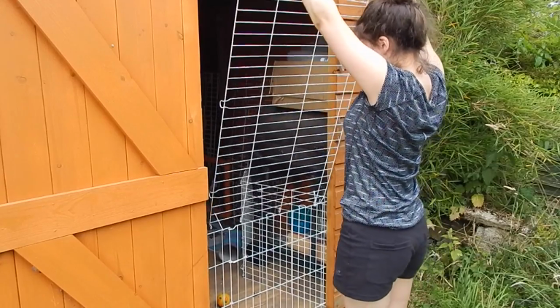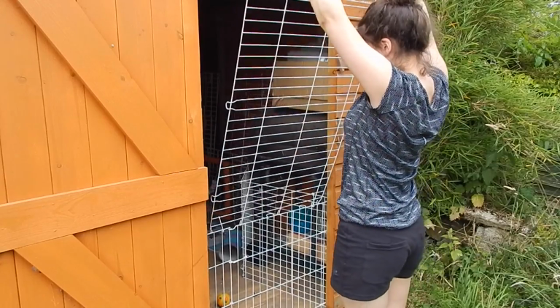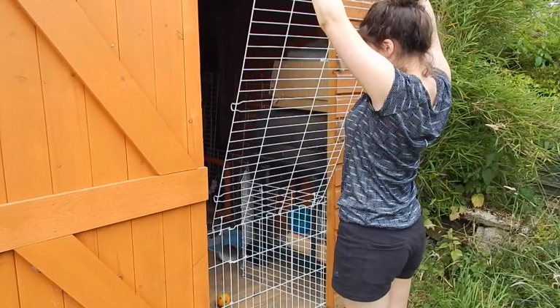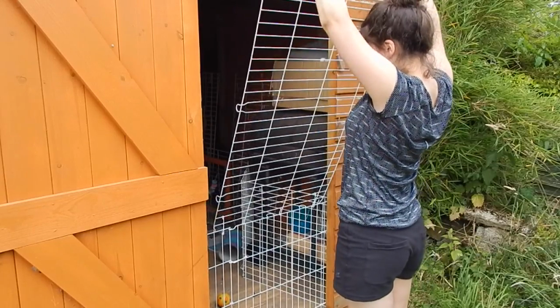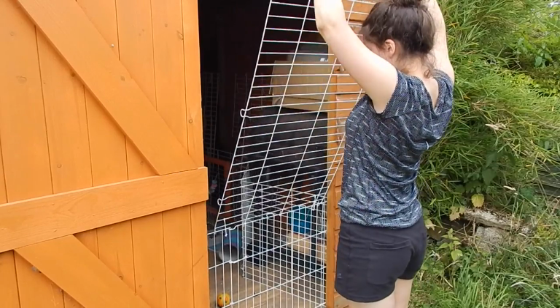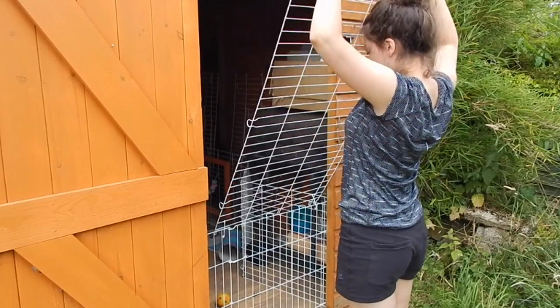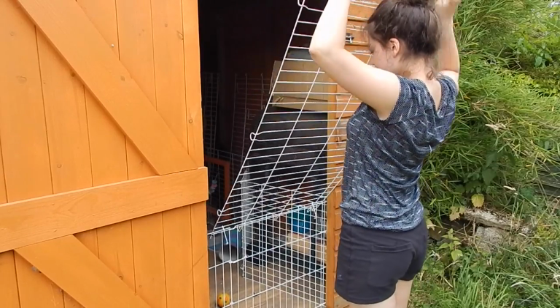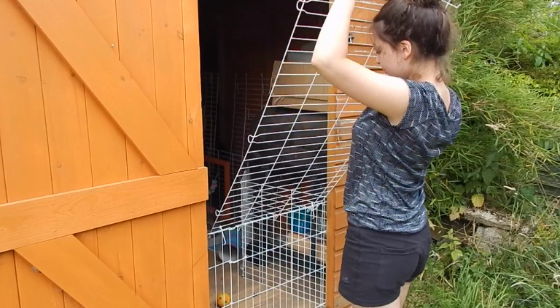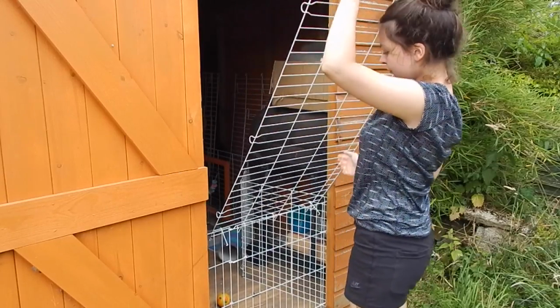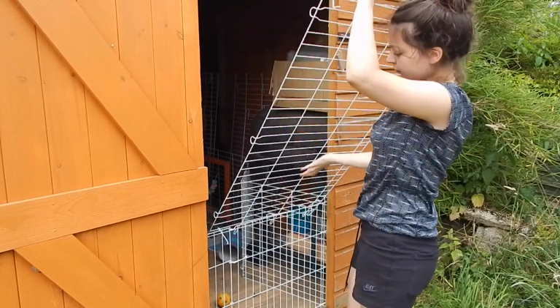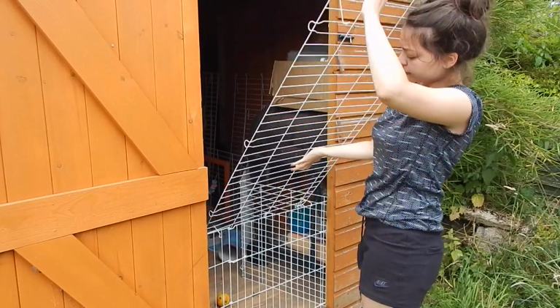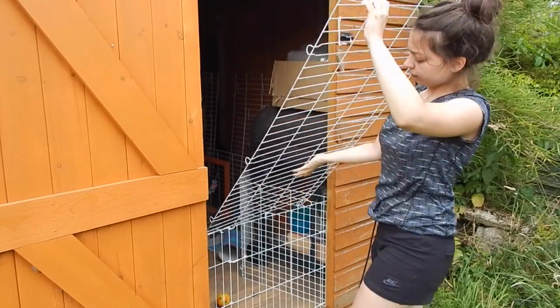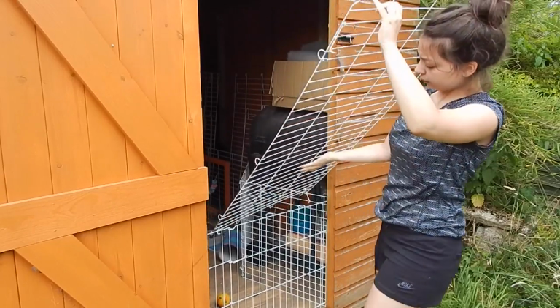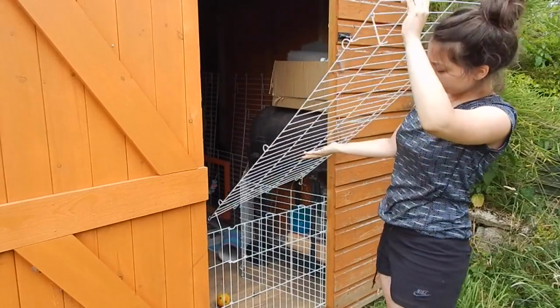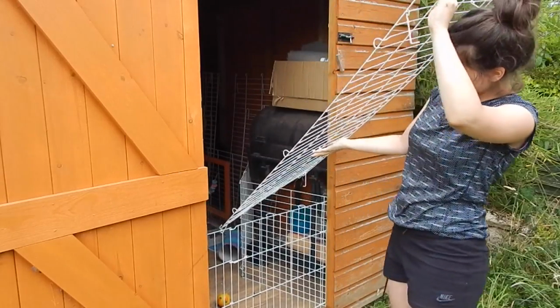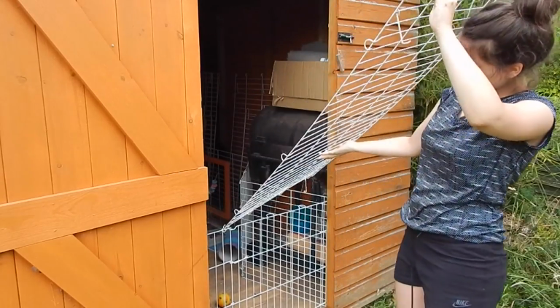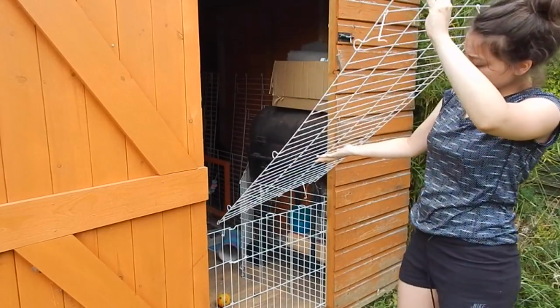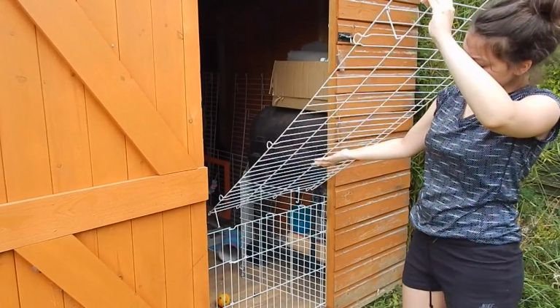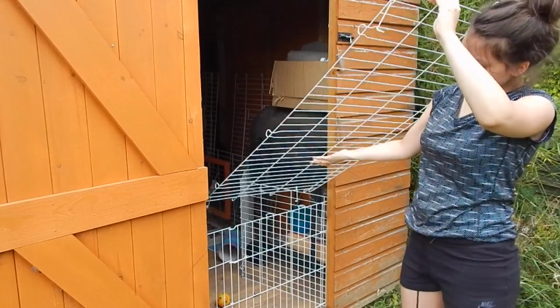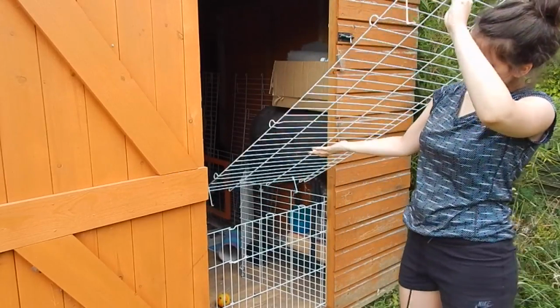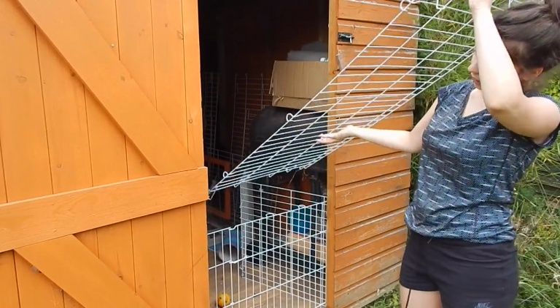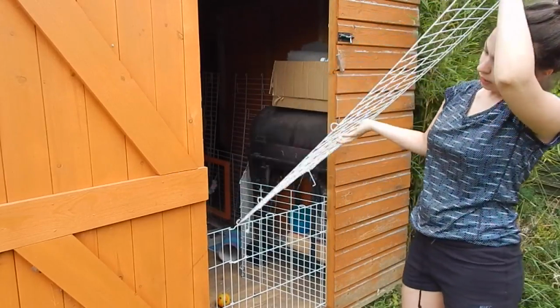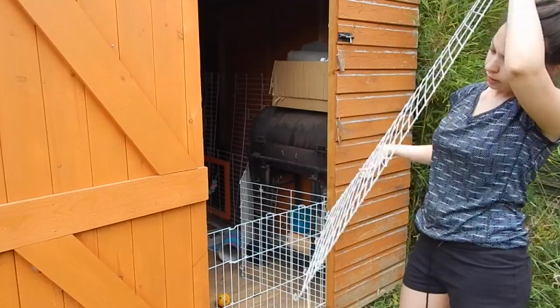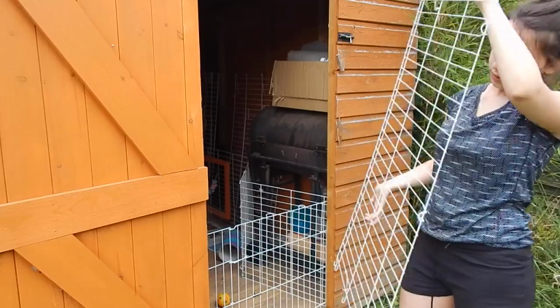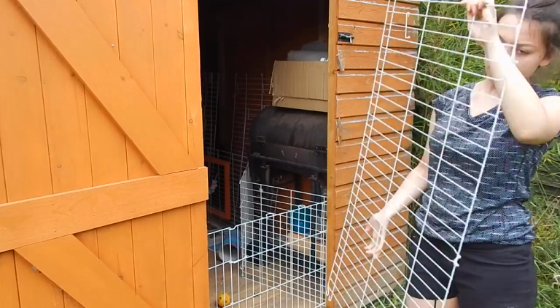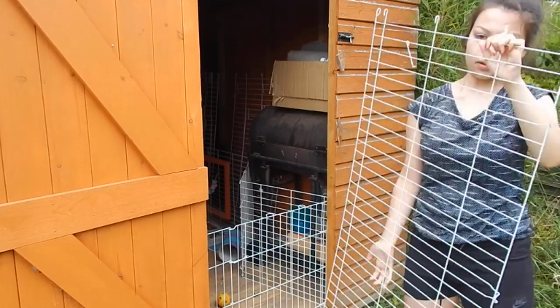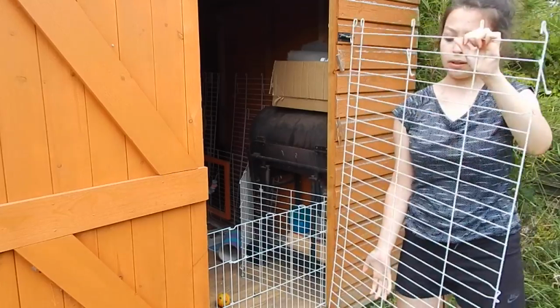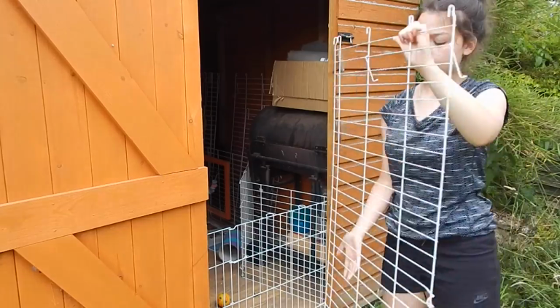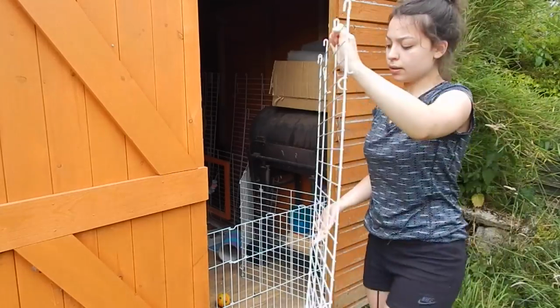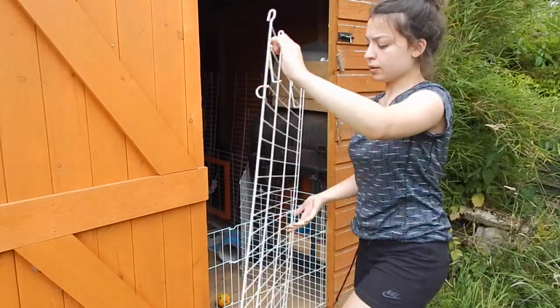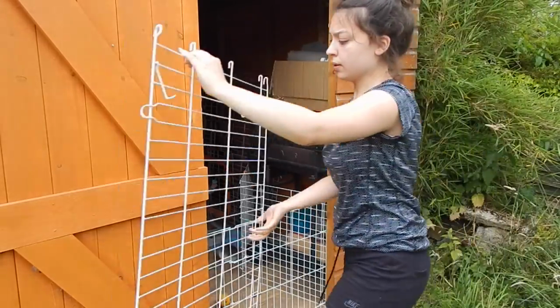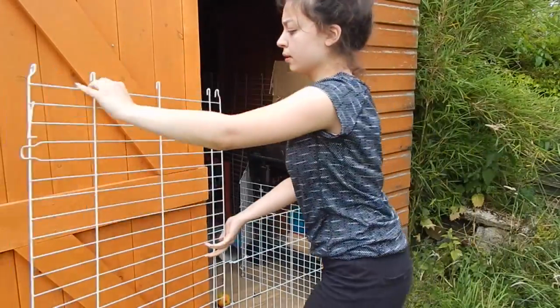All the details about the hutch will be in the description, and I have two guinea pigs that live in here — Minstrel and Truffle.